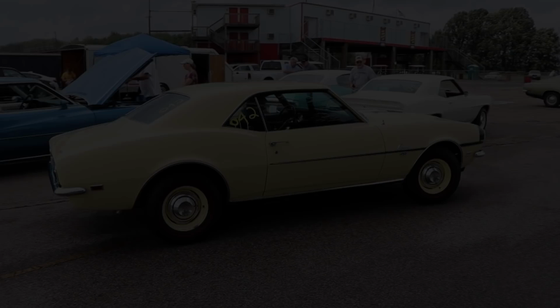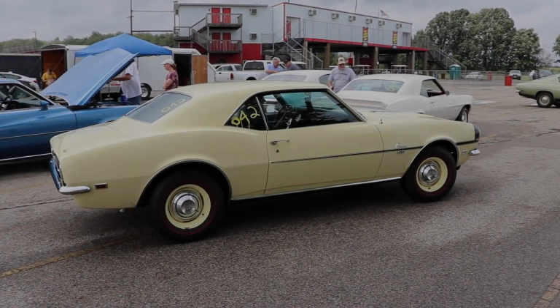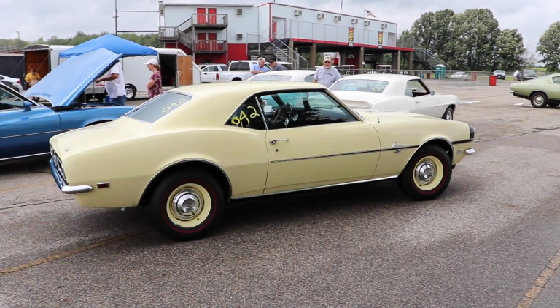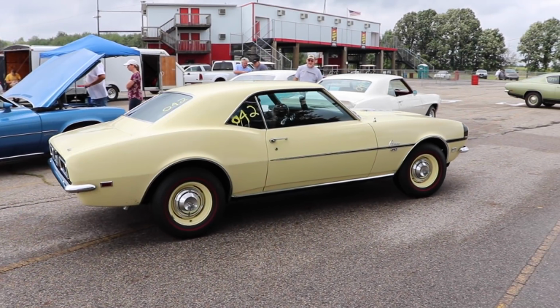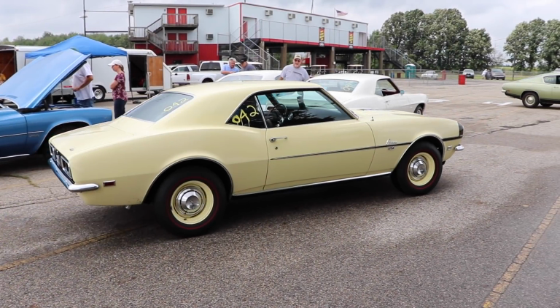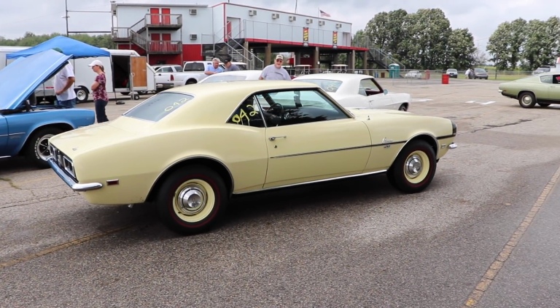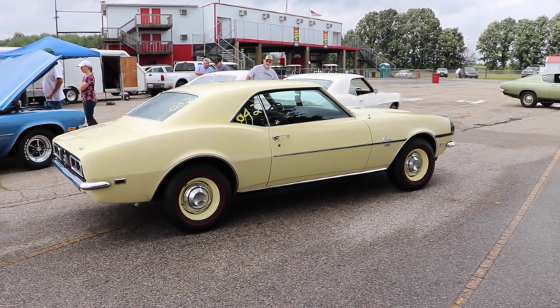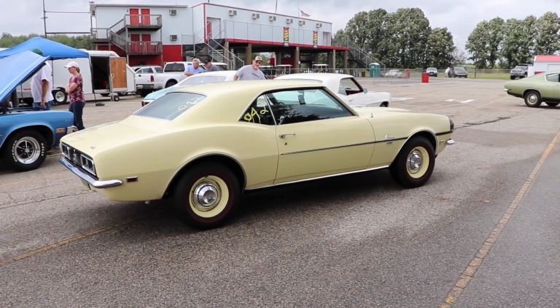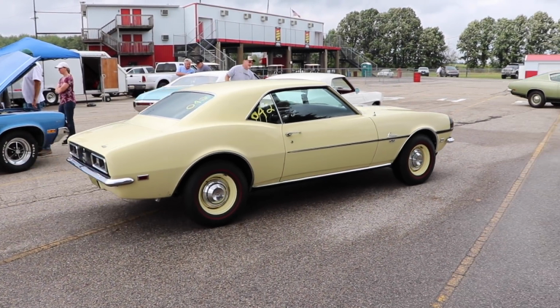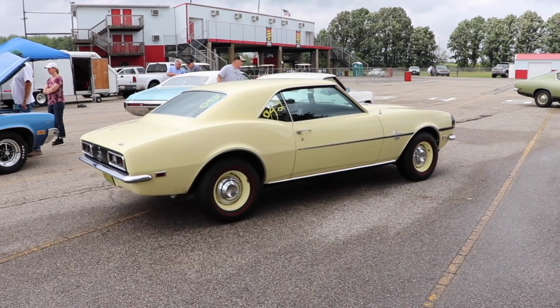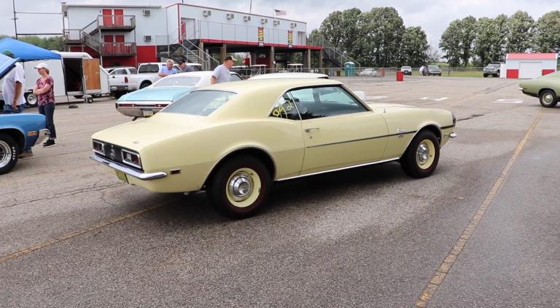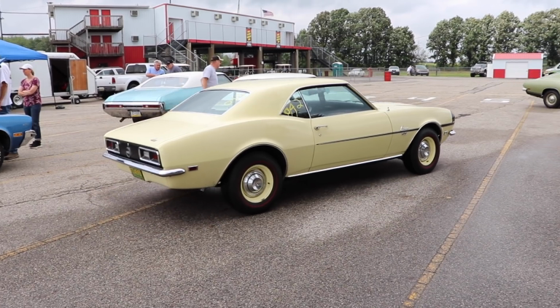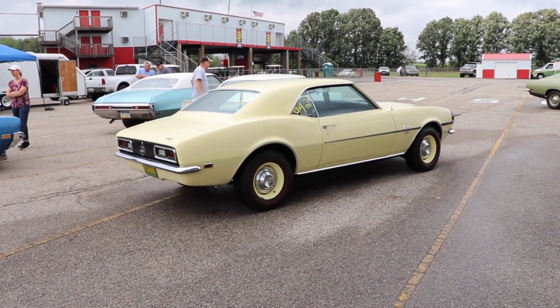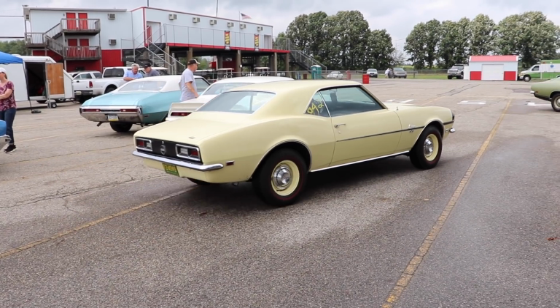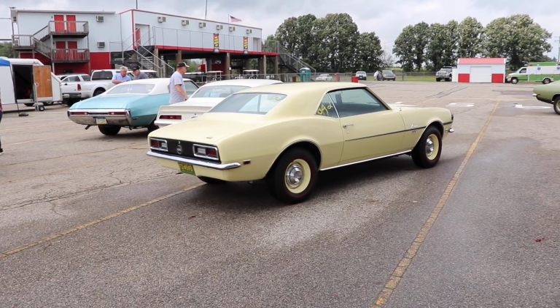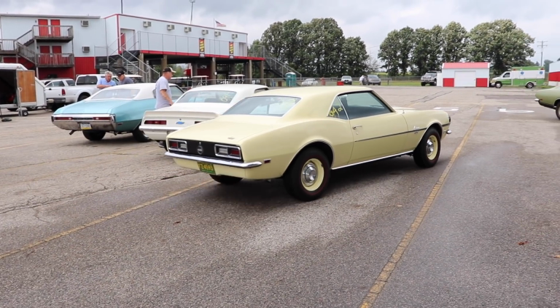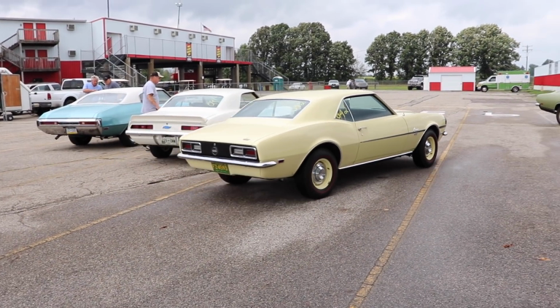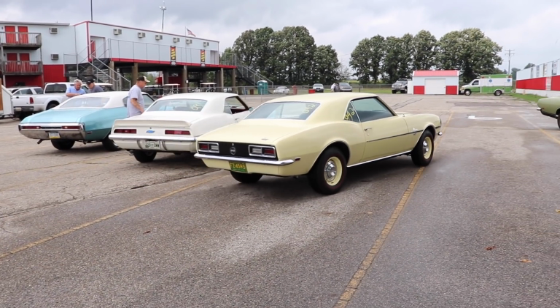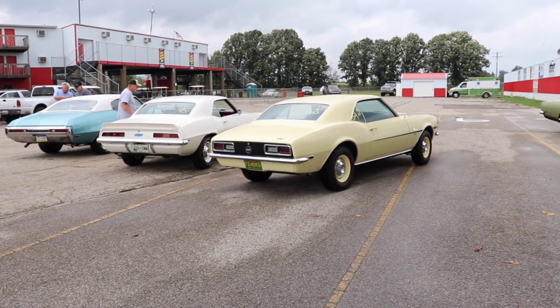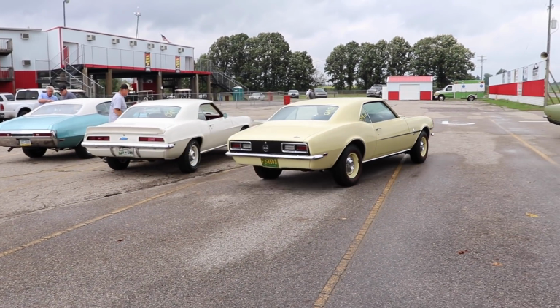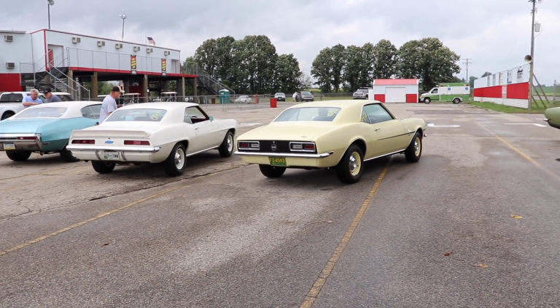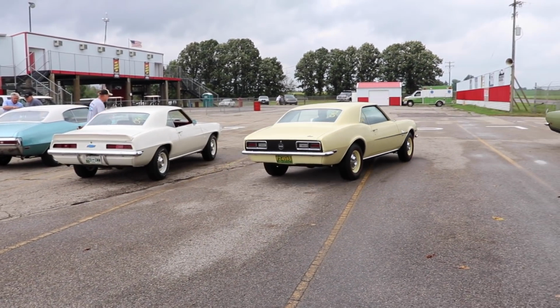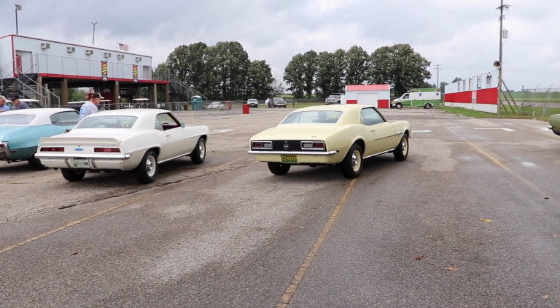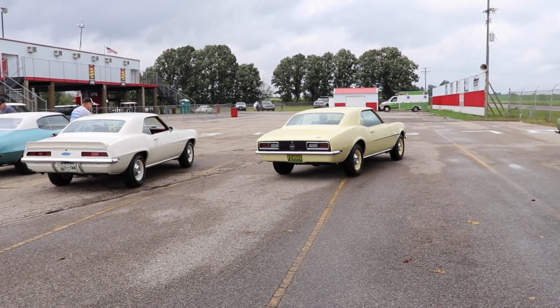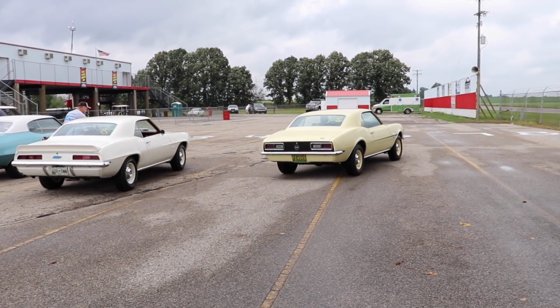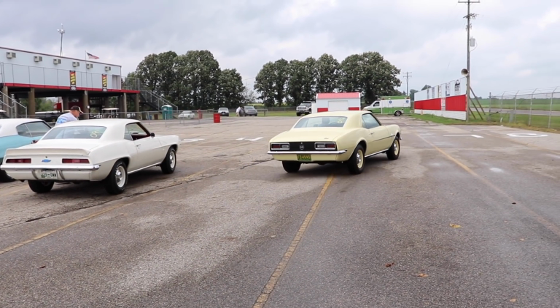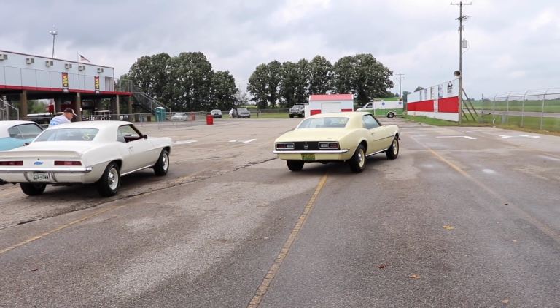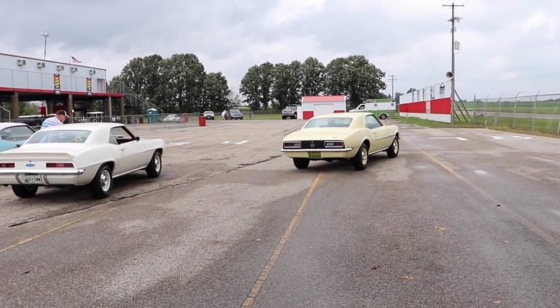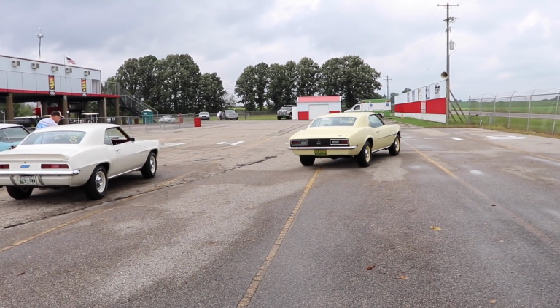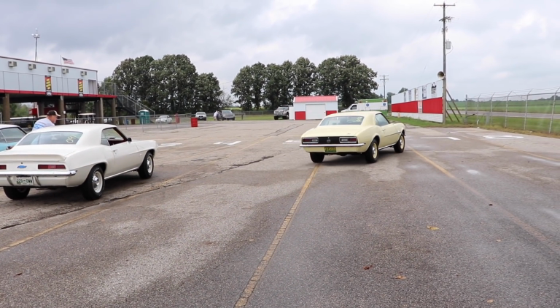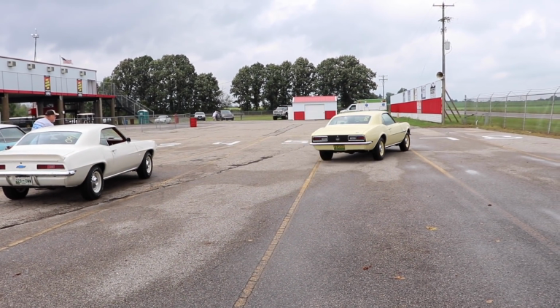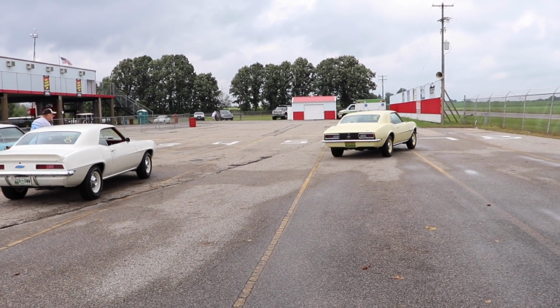Thanks for checking out this Cars and Zebras Quickie. I do appreciate you watching, and of course I'll see you at the next one.